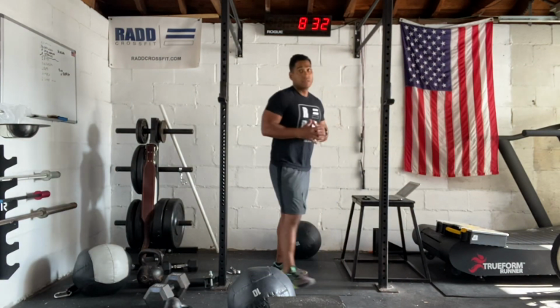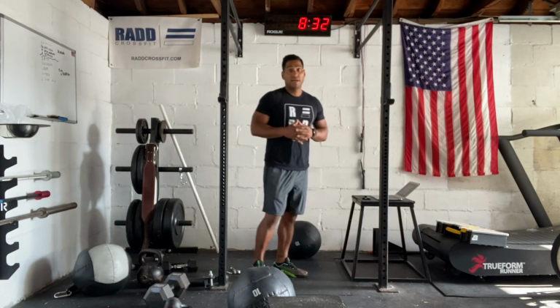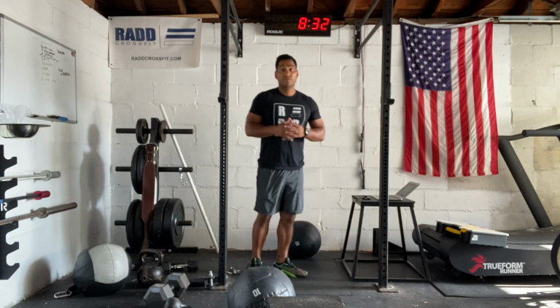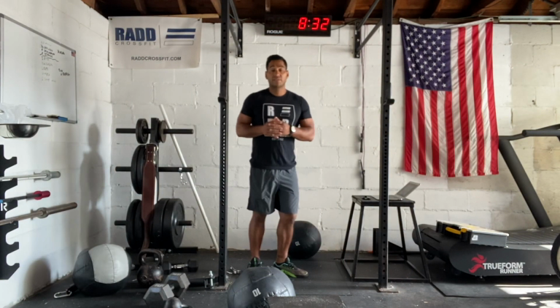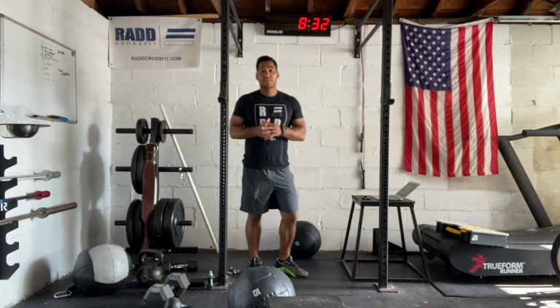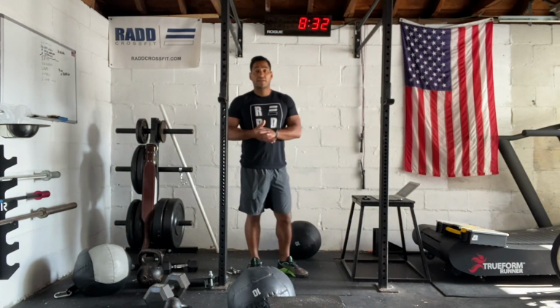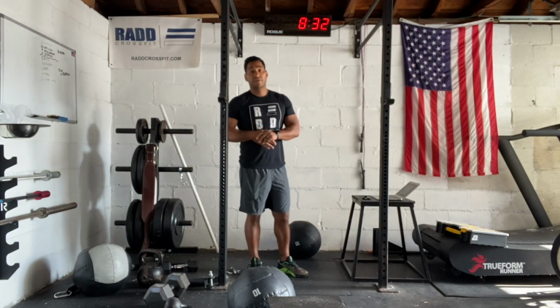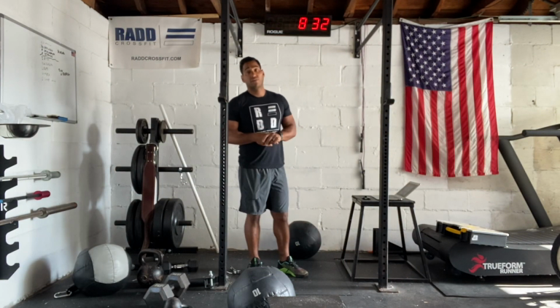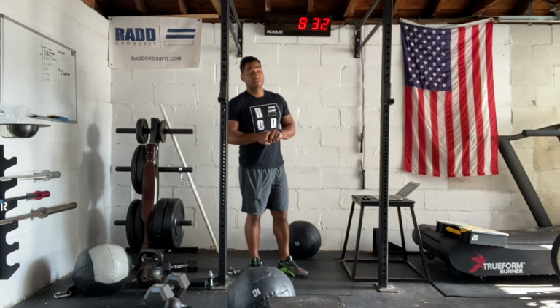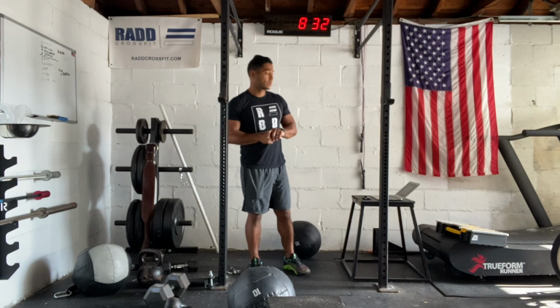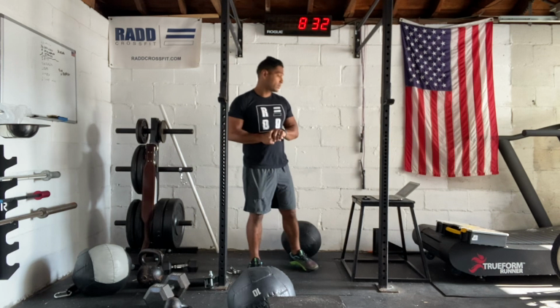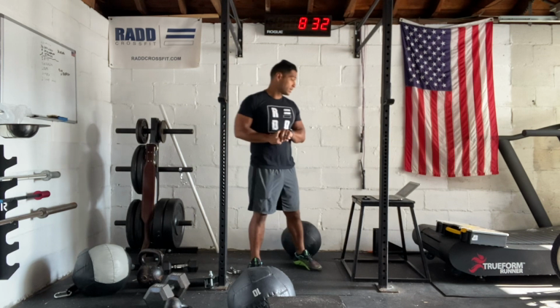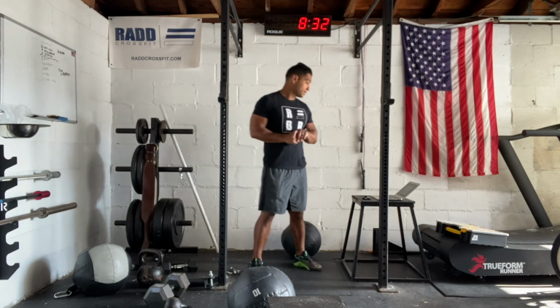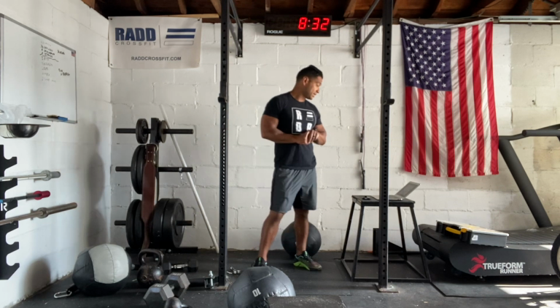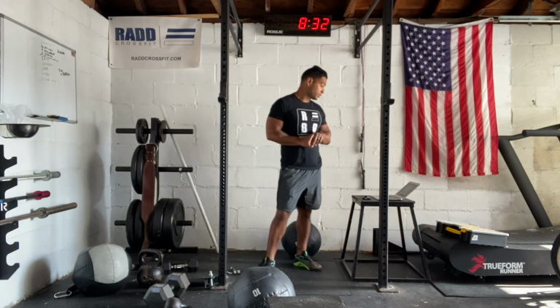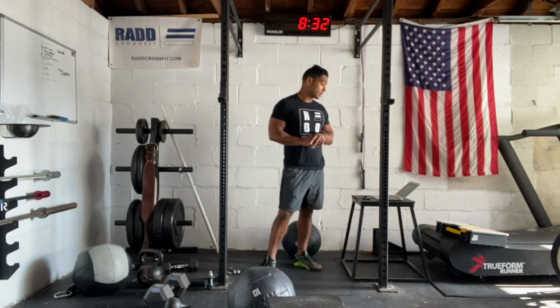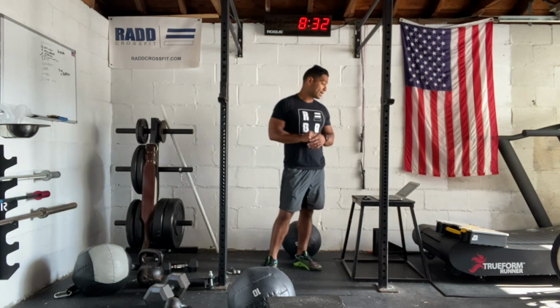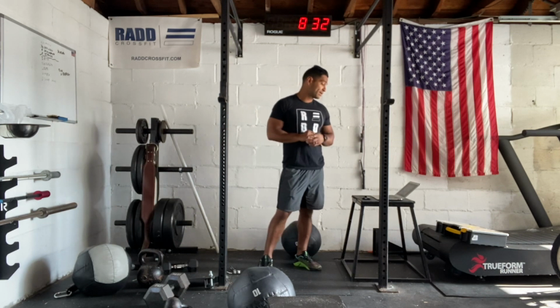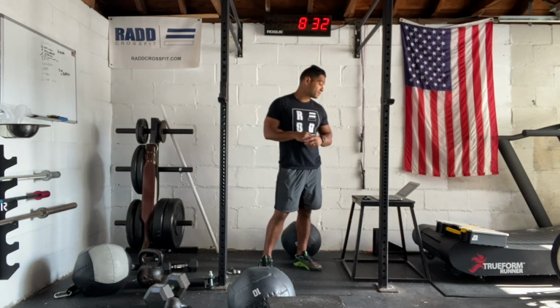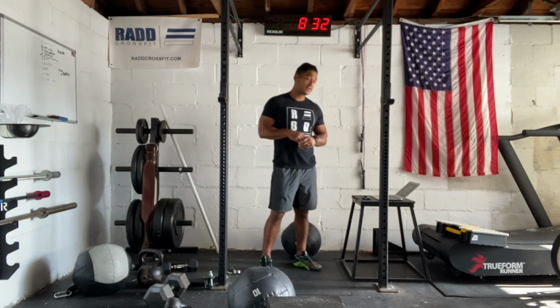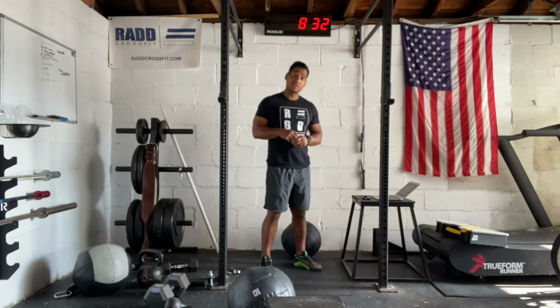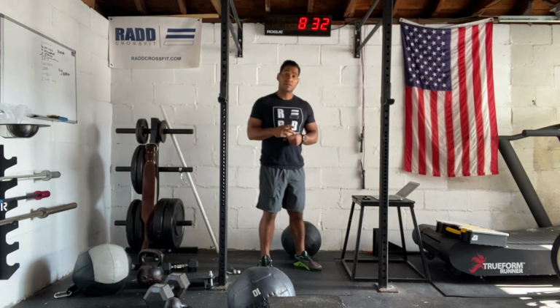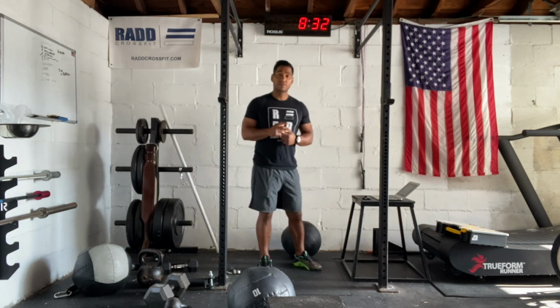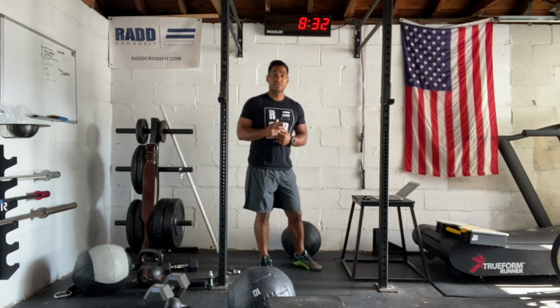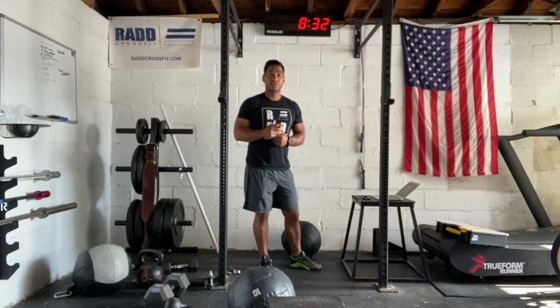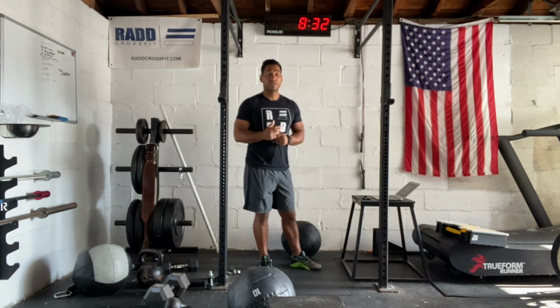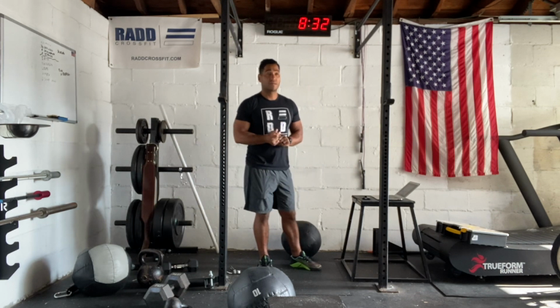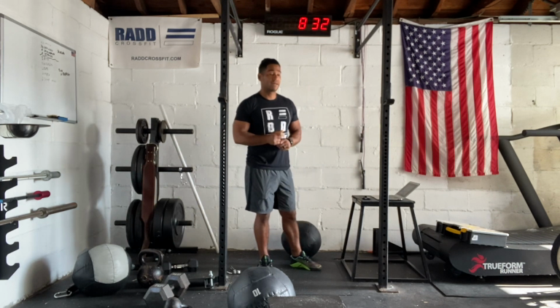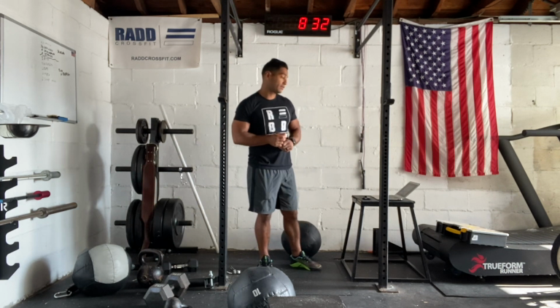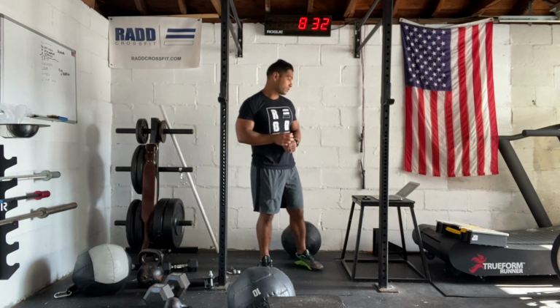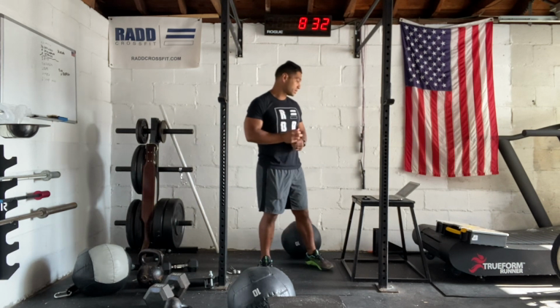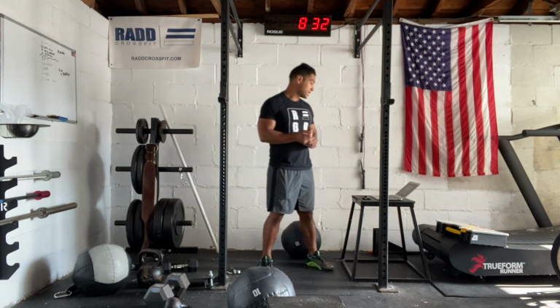Hi everyone, today is July 5th, 2021. I'm going to take you through our workout. We have a fun cardio session after the 4th of July.